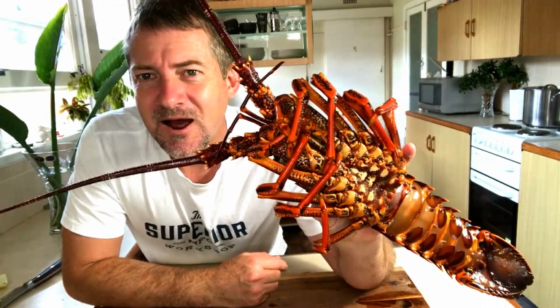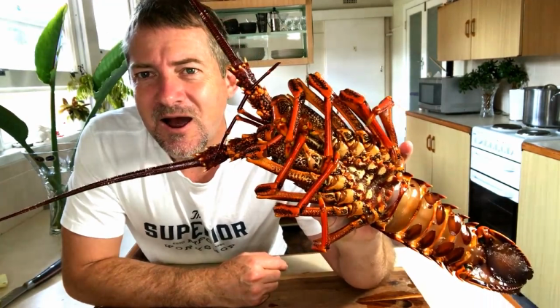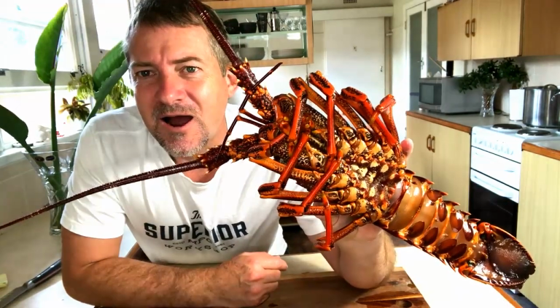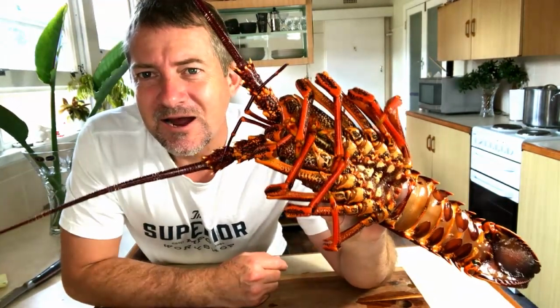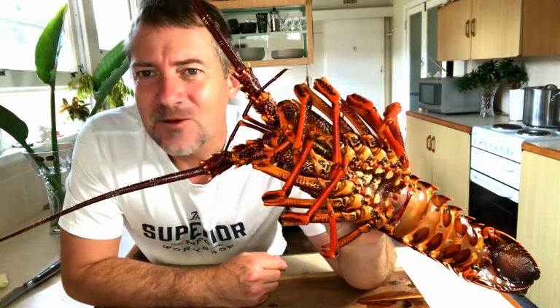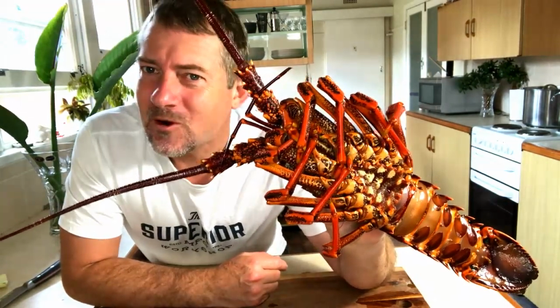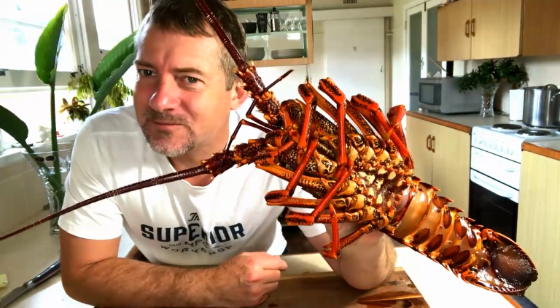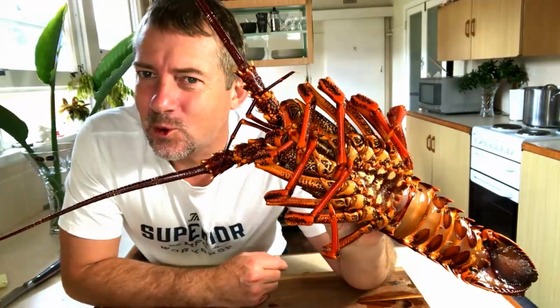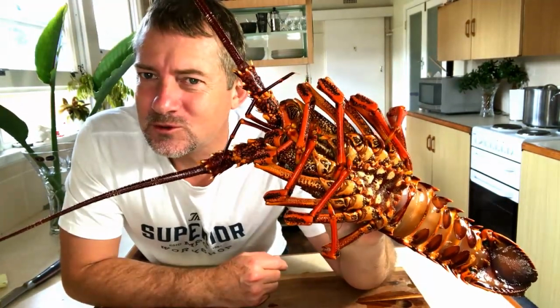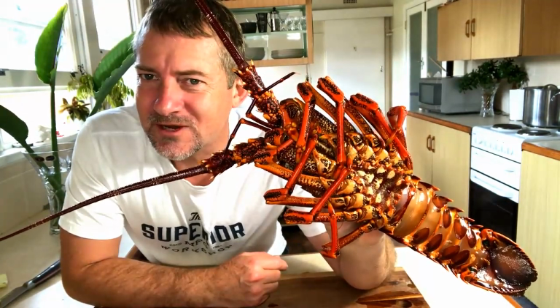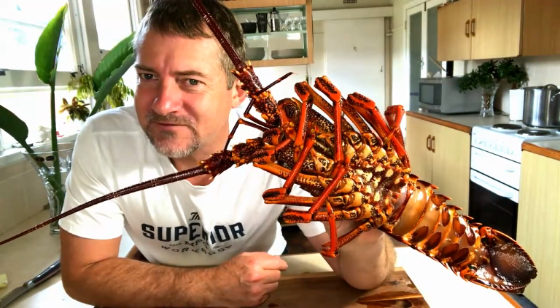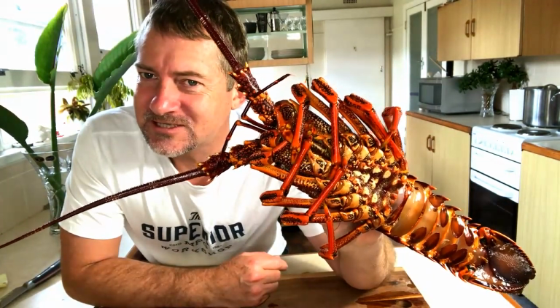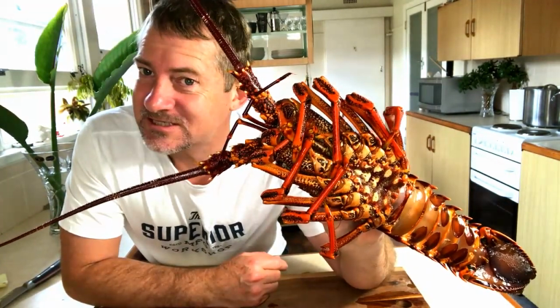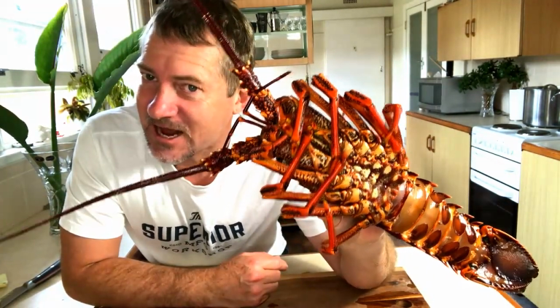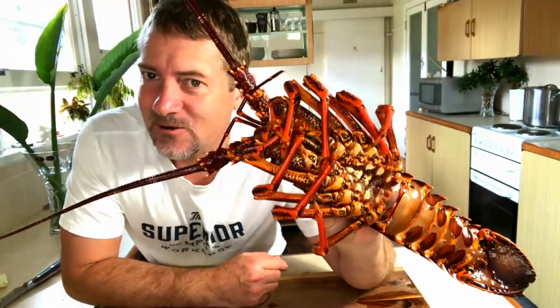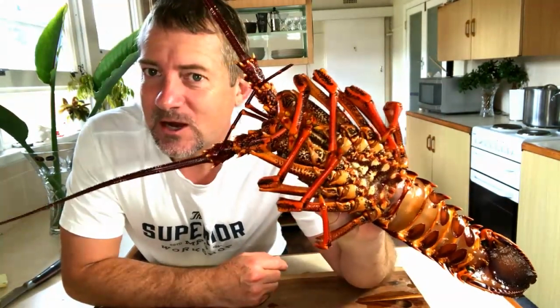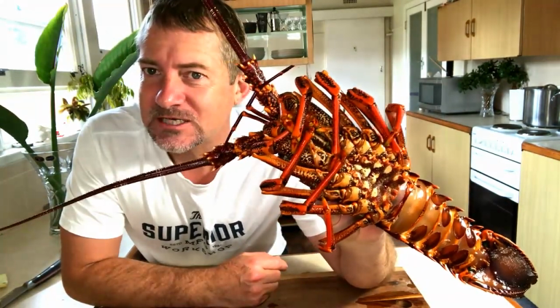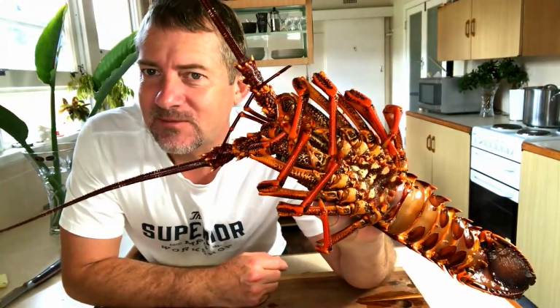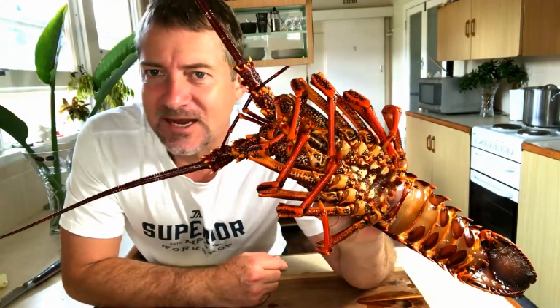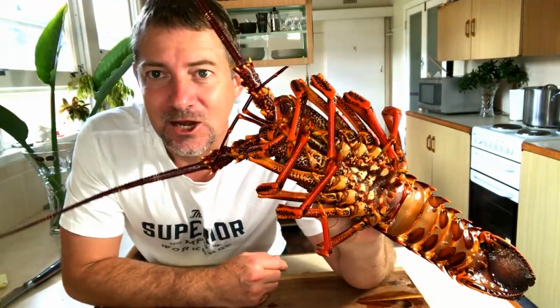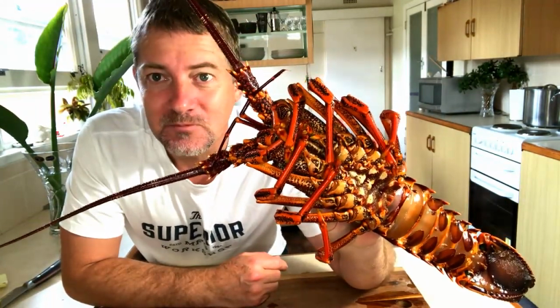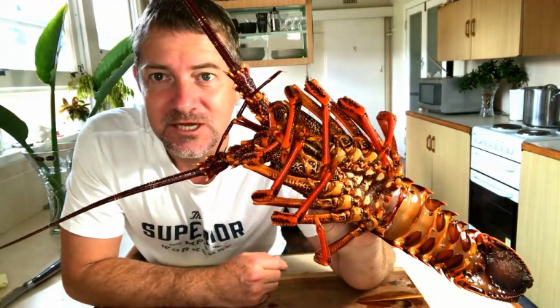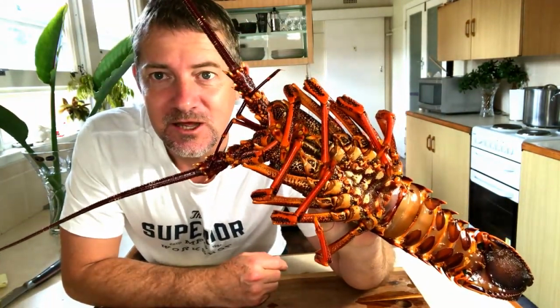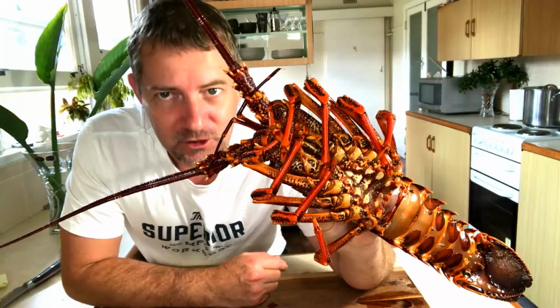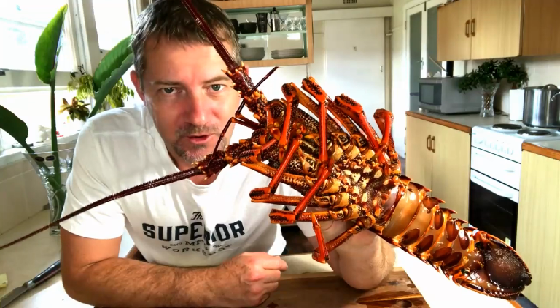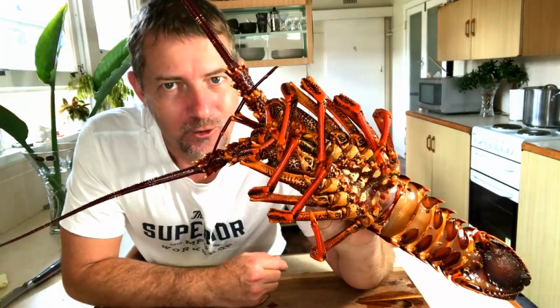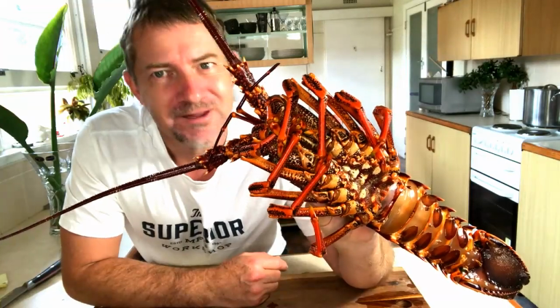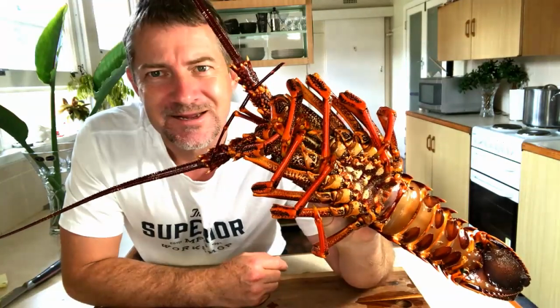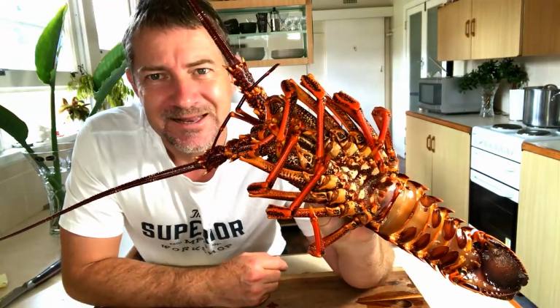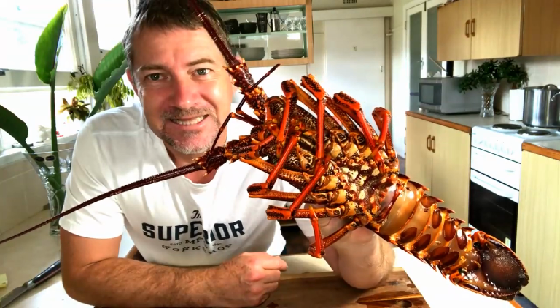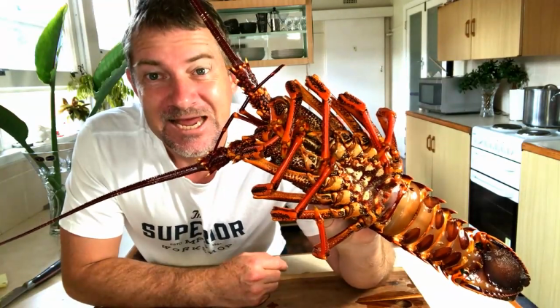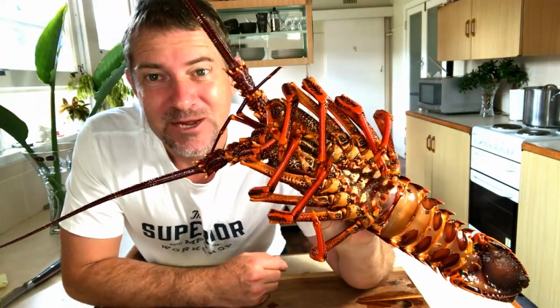Hi guys, welcome to Paul's Cooking Adventures. Today we're going to be making a Lobster Thermidor. Let's get cooking!